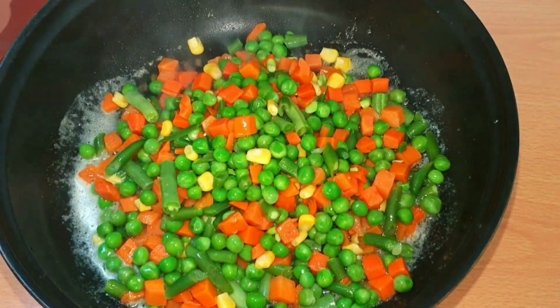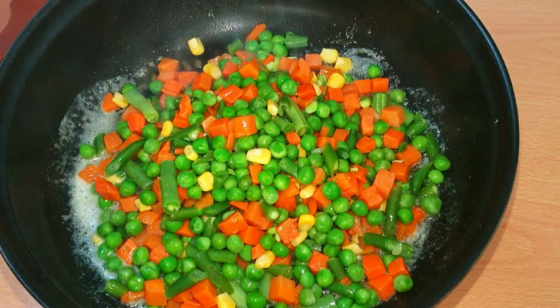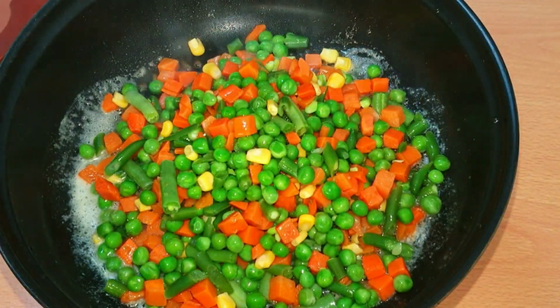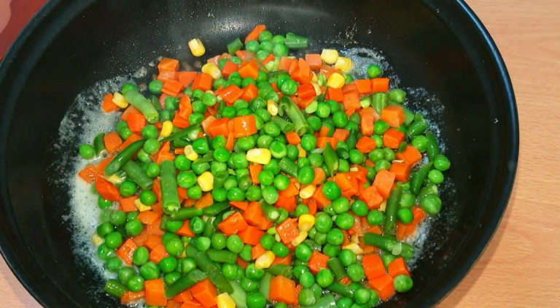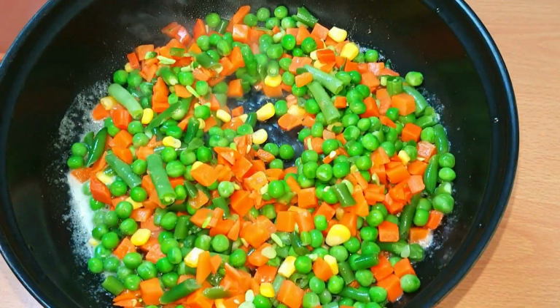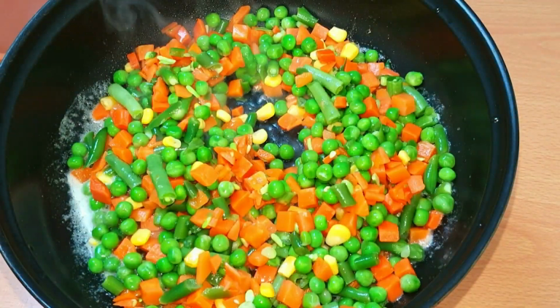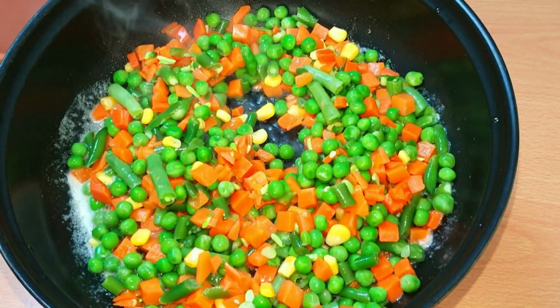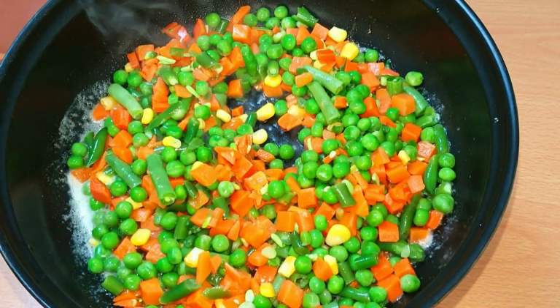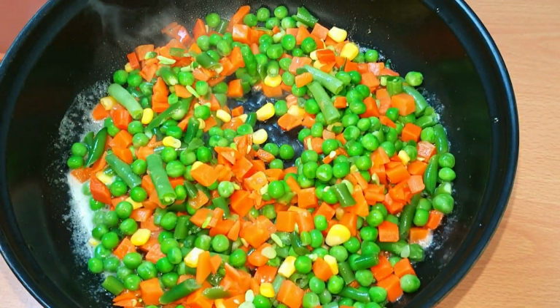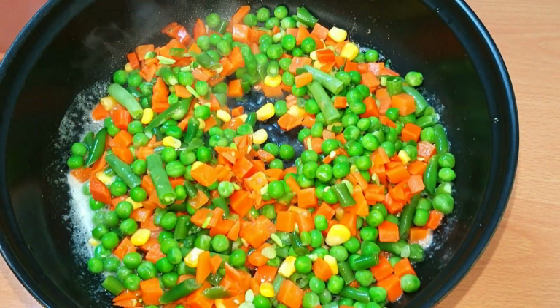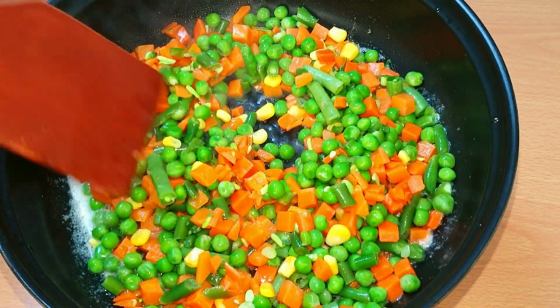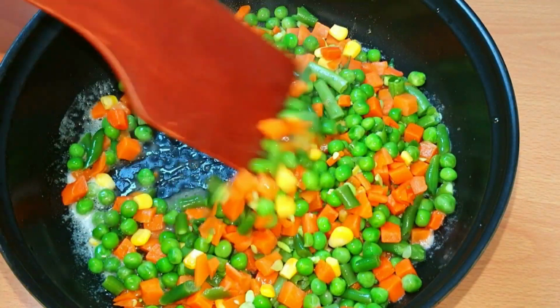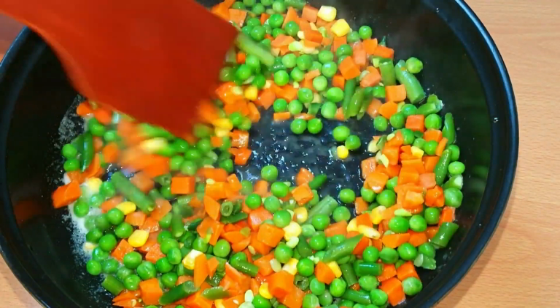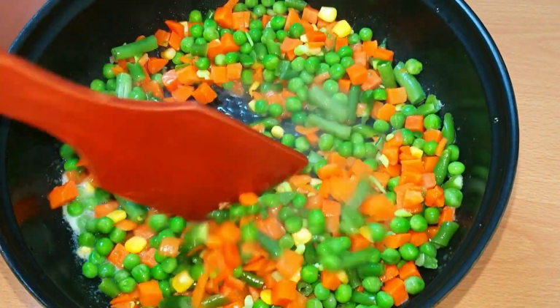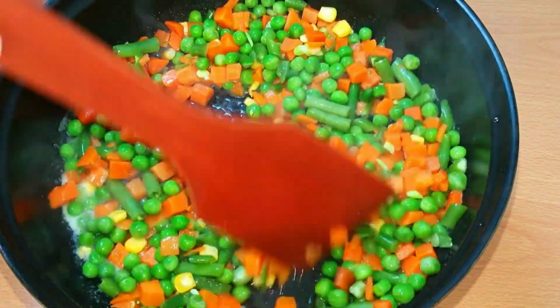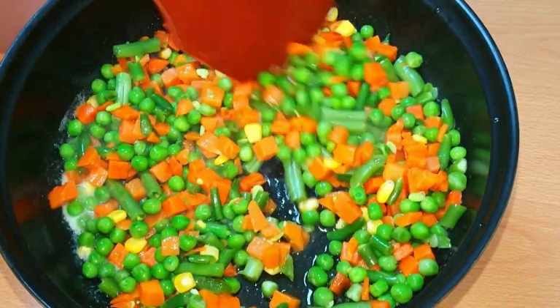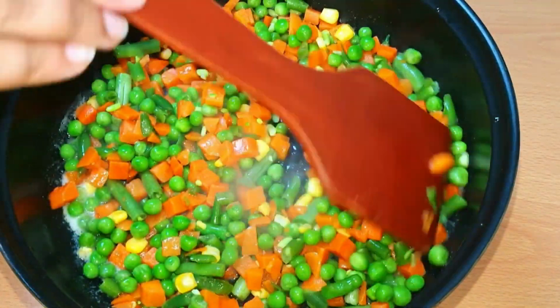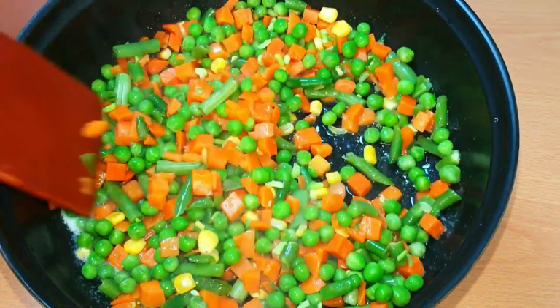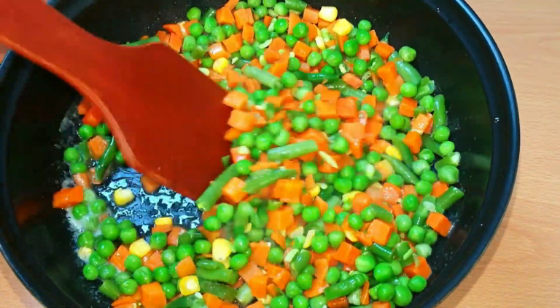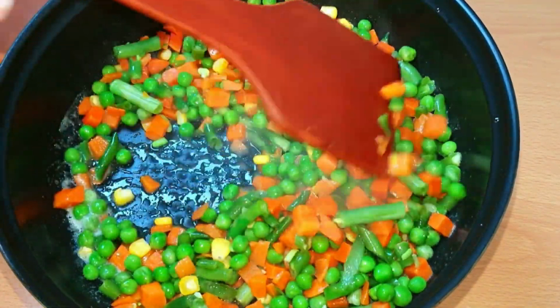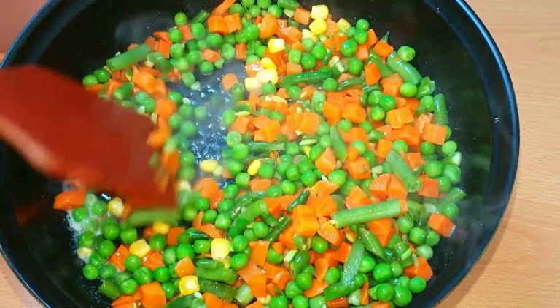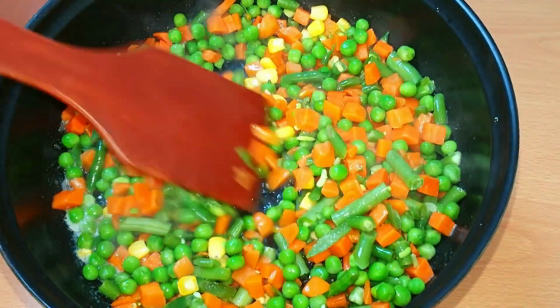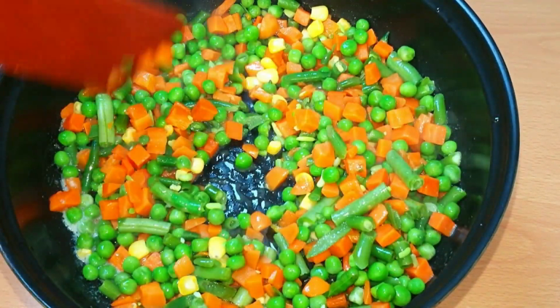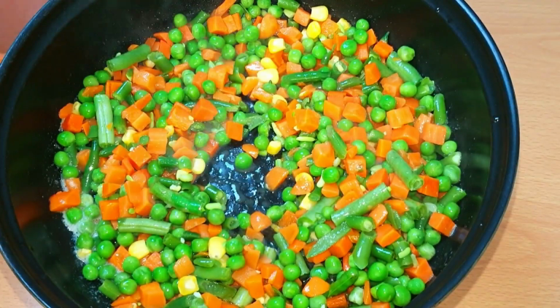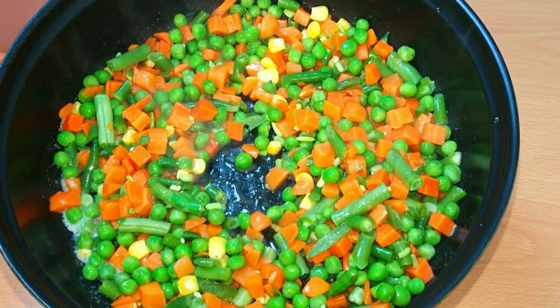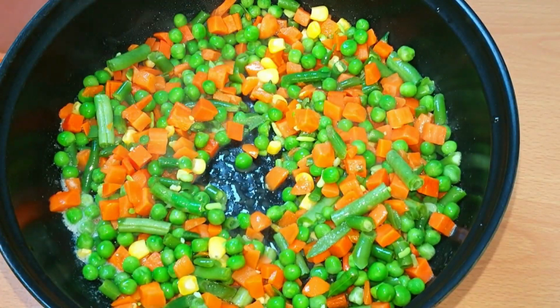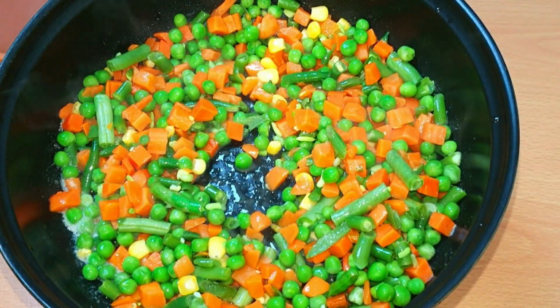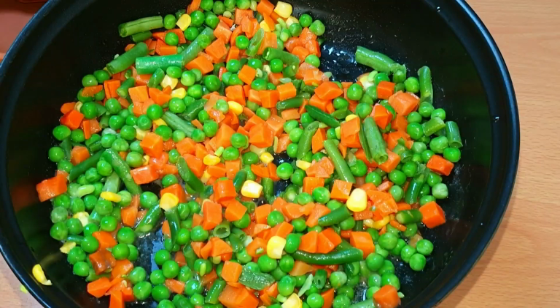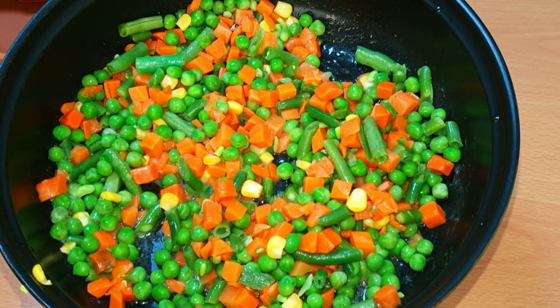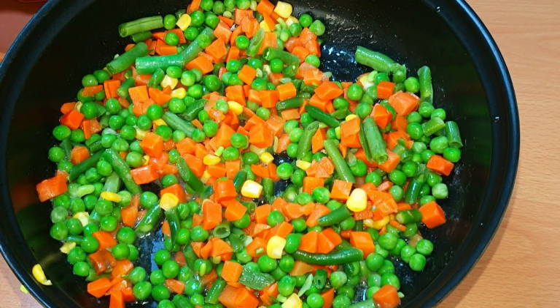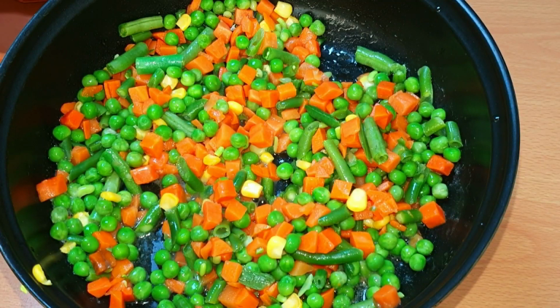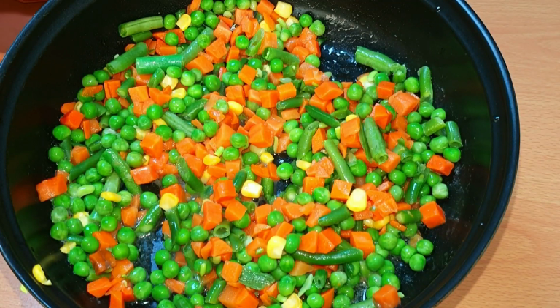You can add carrots, beans, peas and corn.